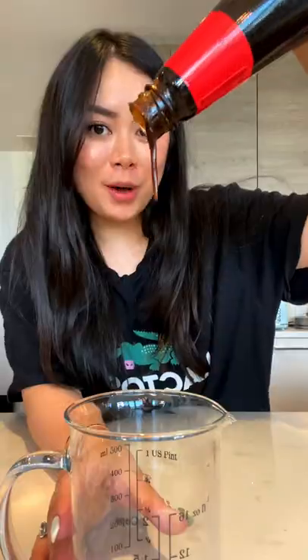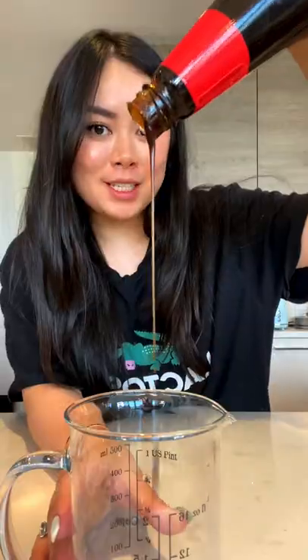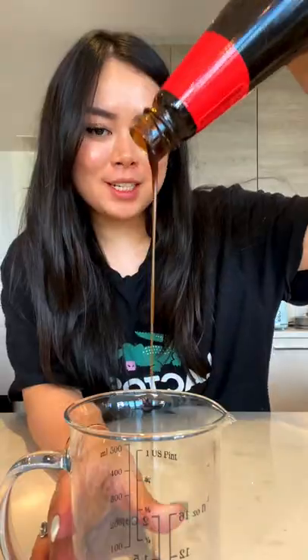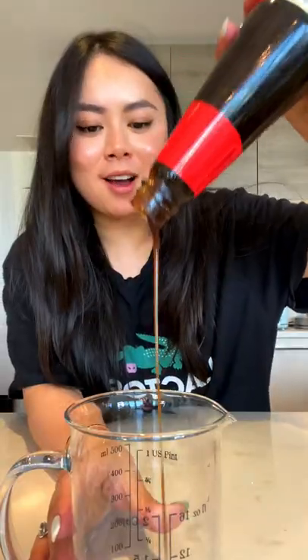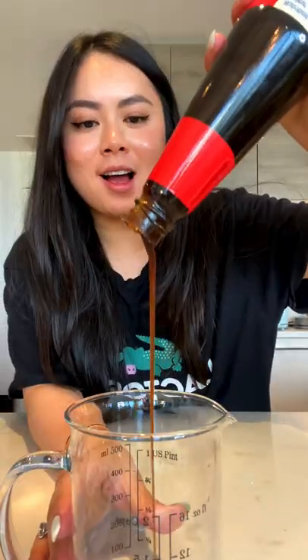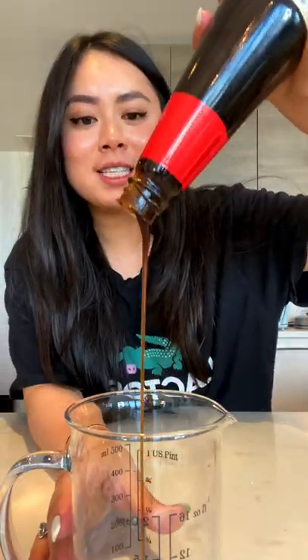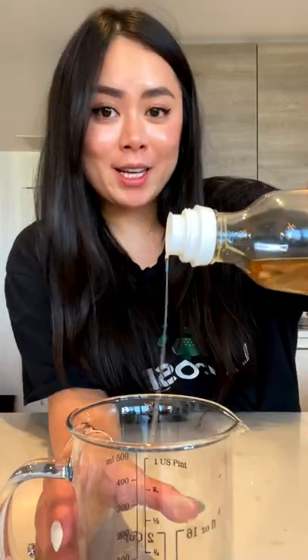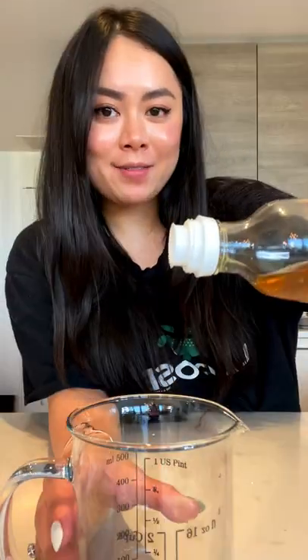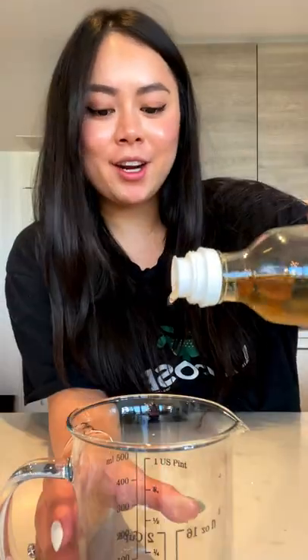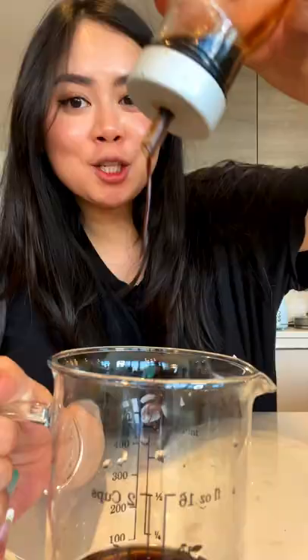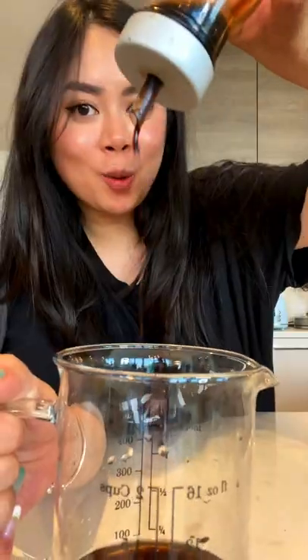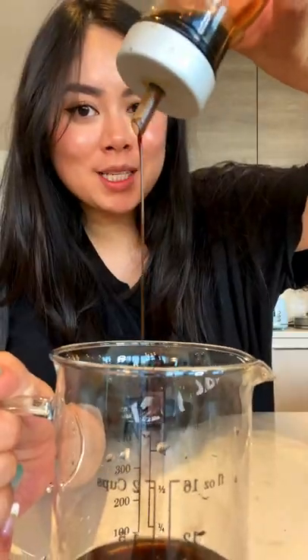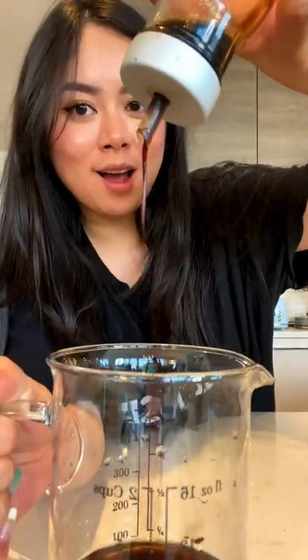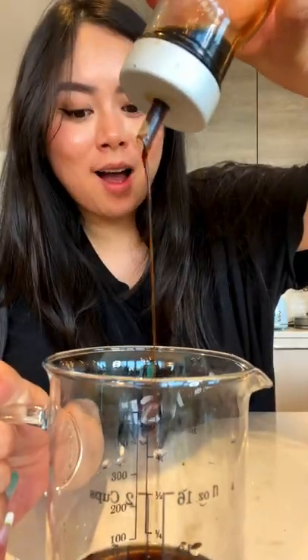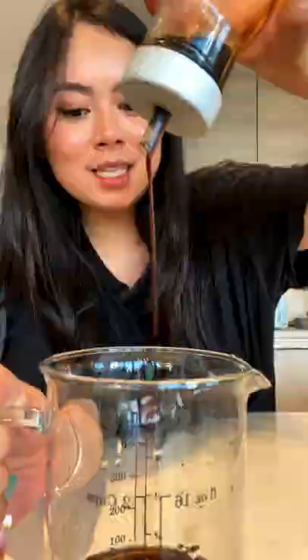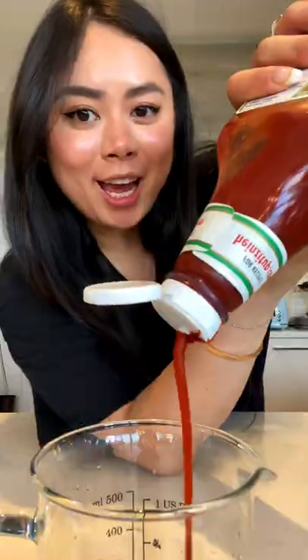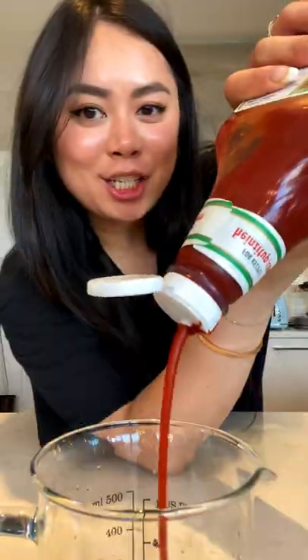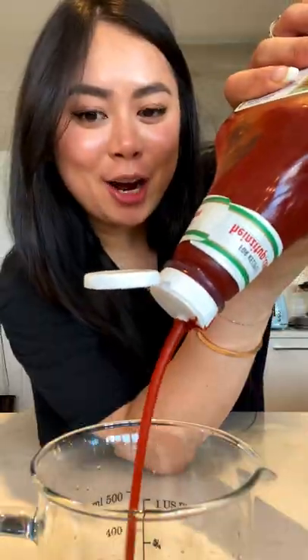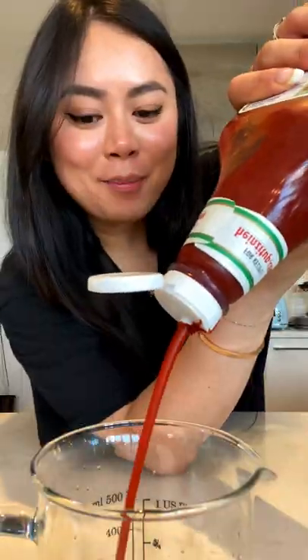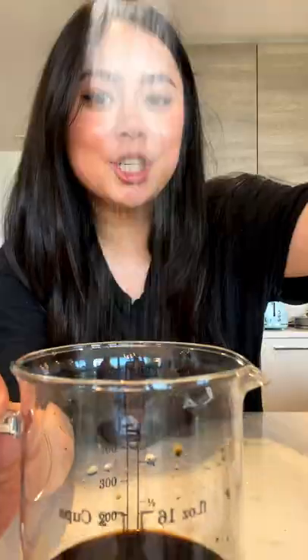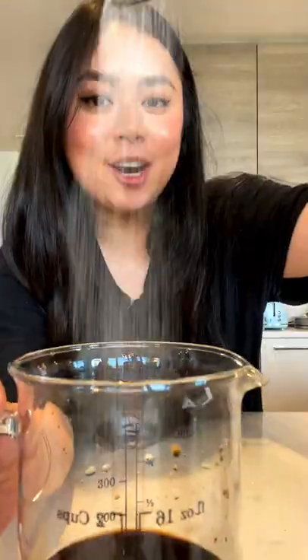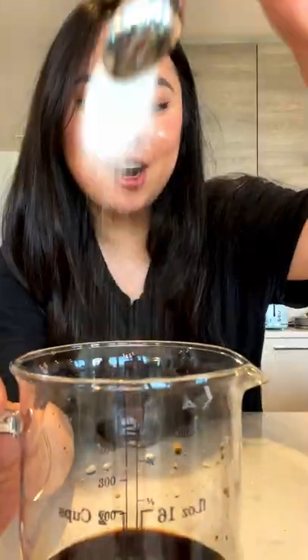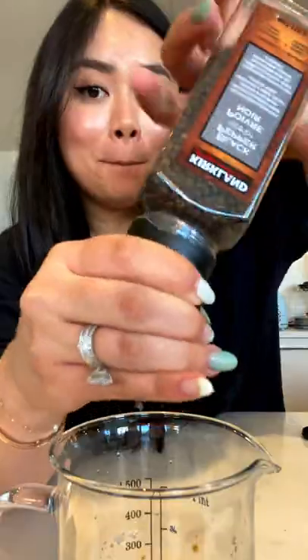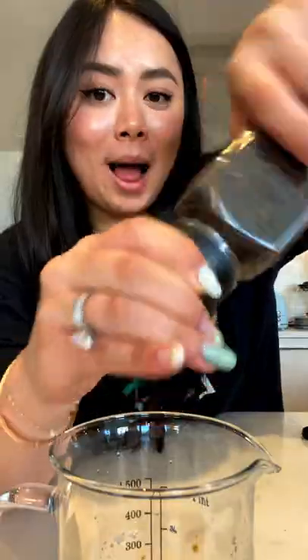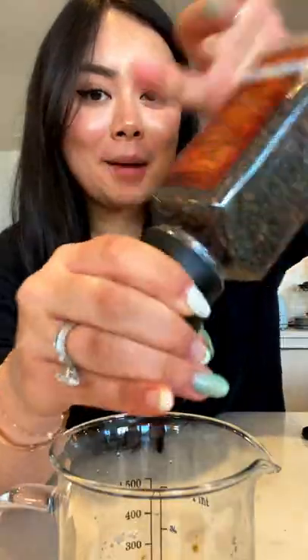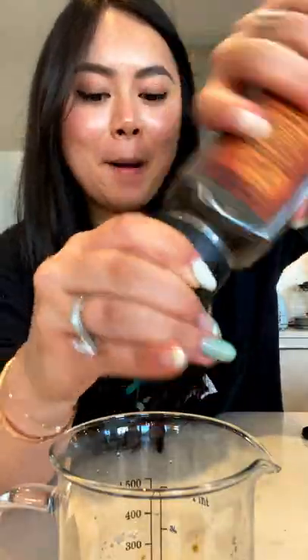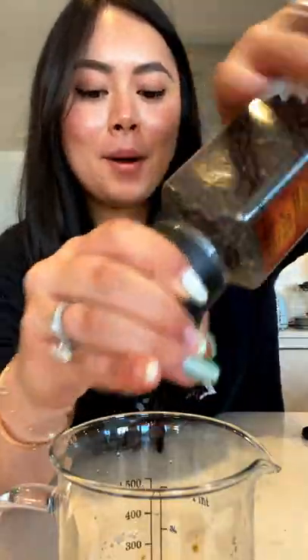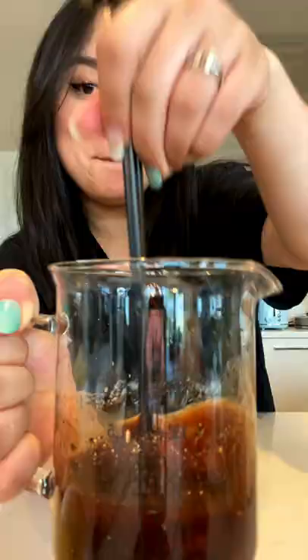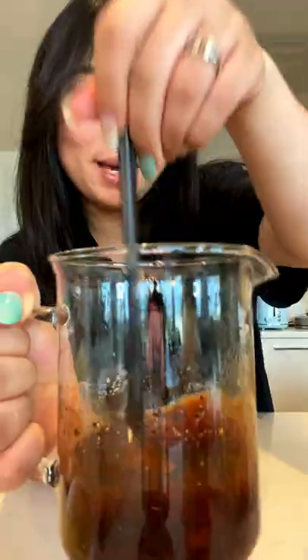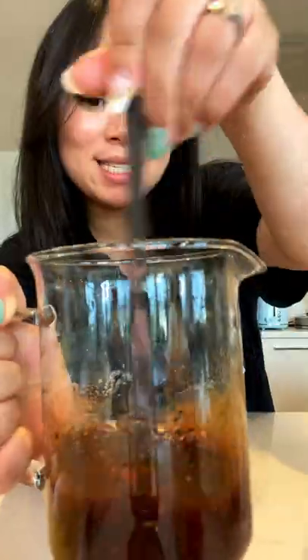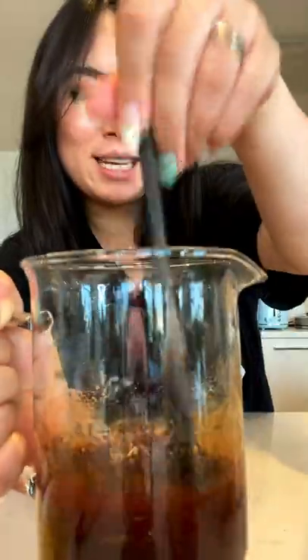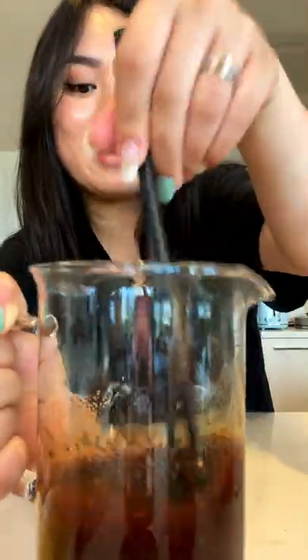Oyster sauce, rice vinegar, soy sauce, ketchup, sugar, black pepper — mix together.